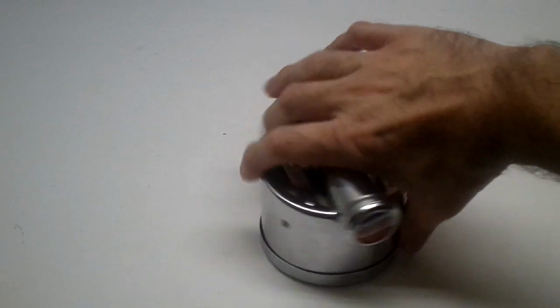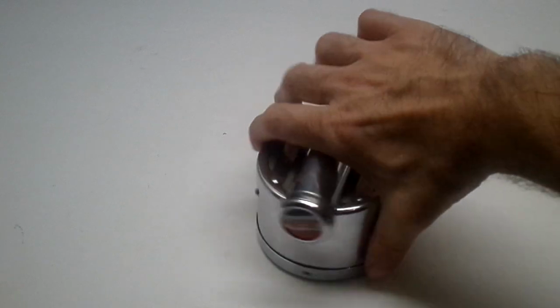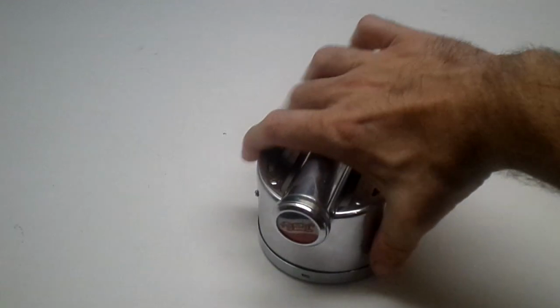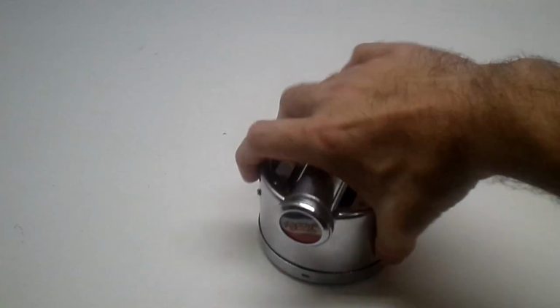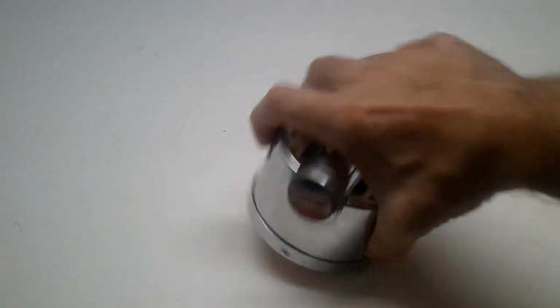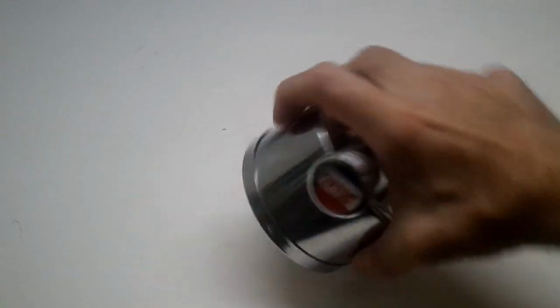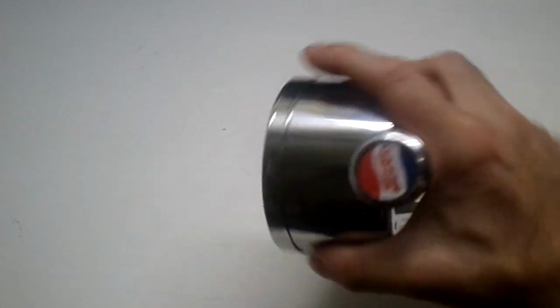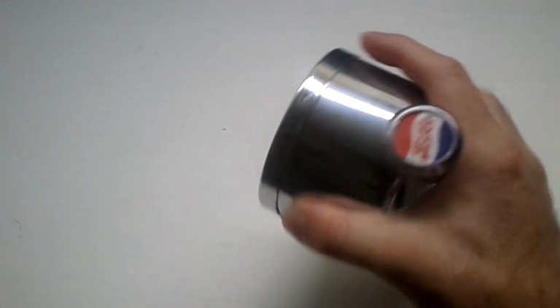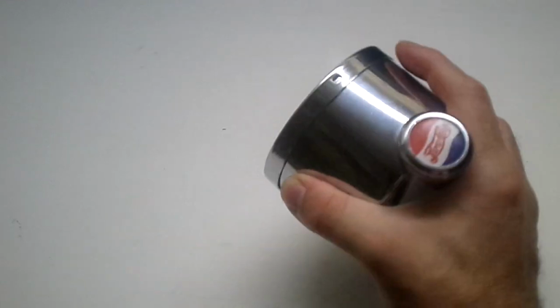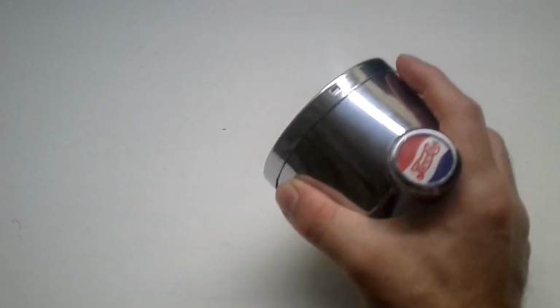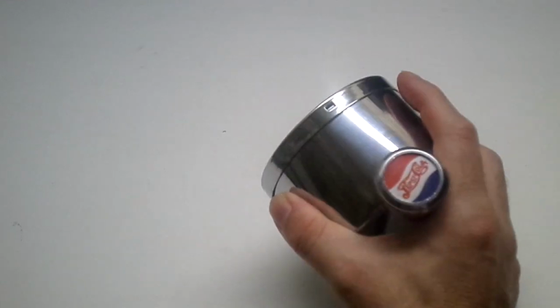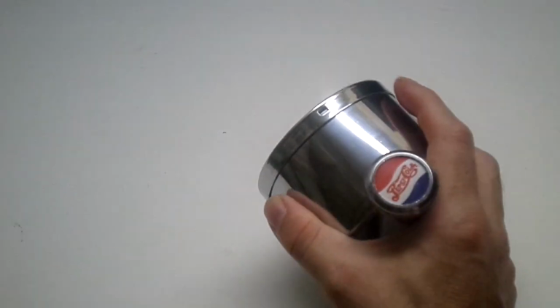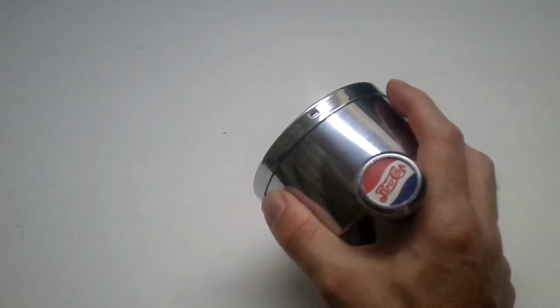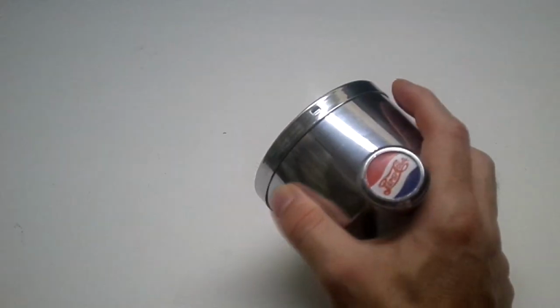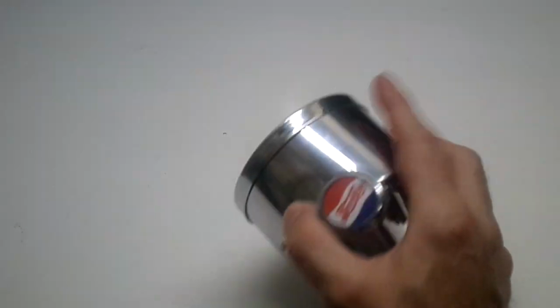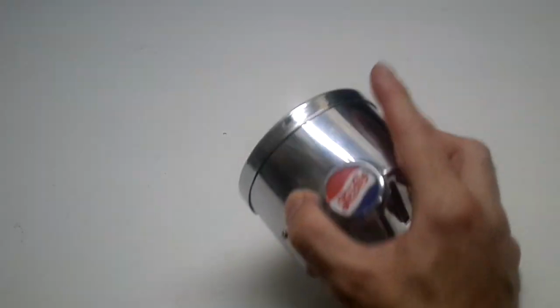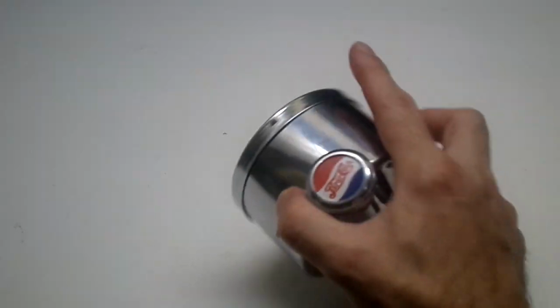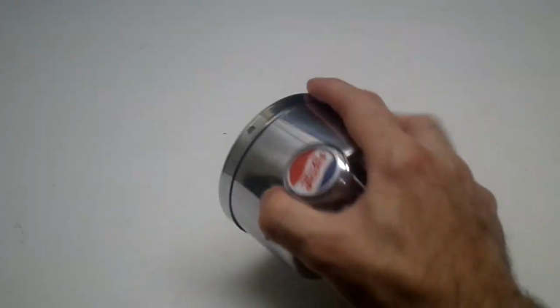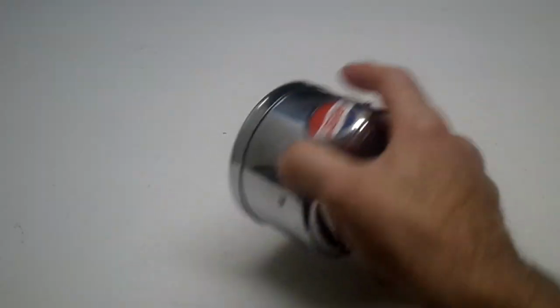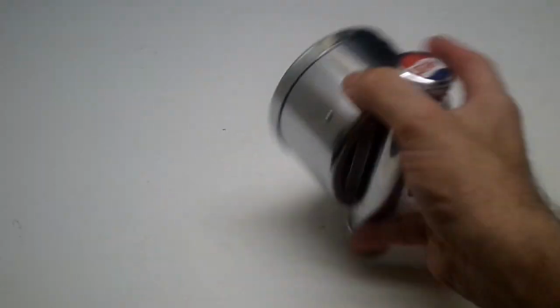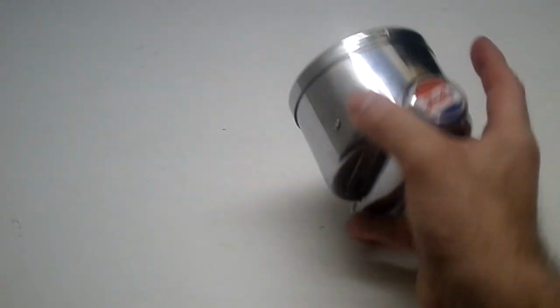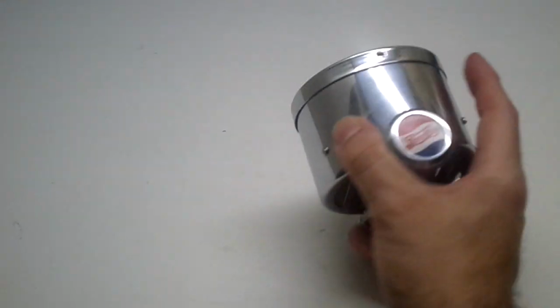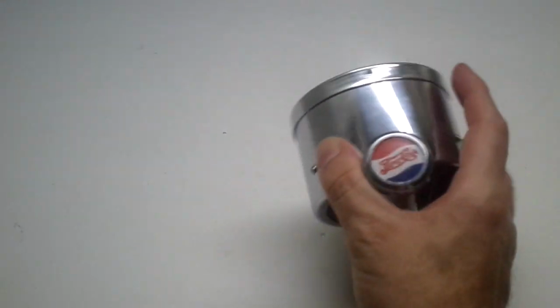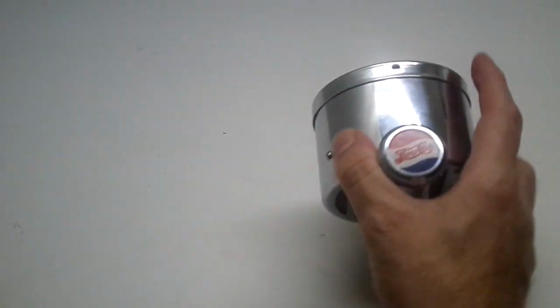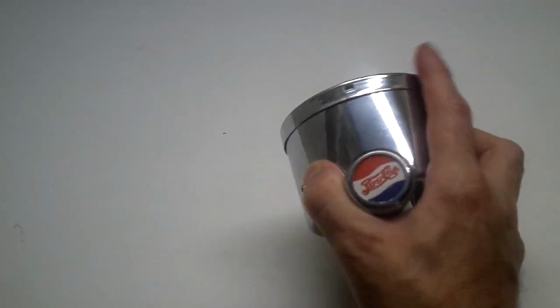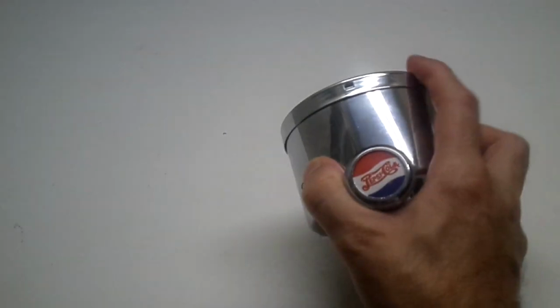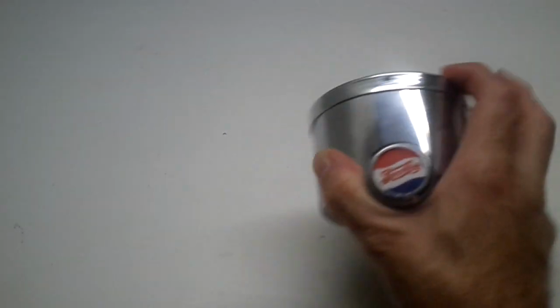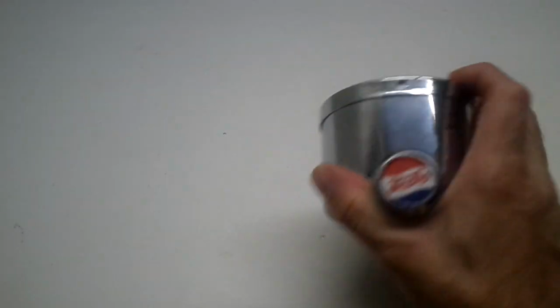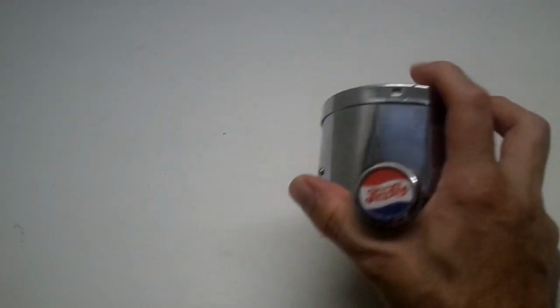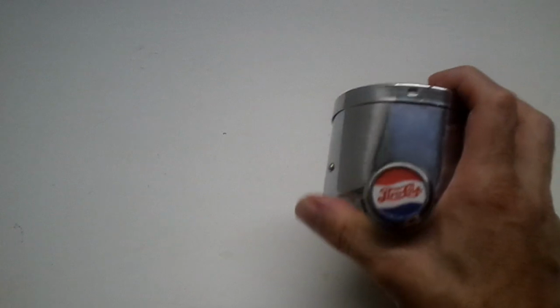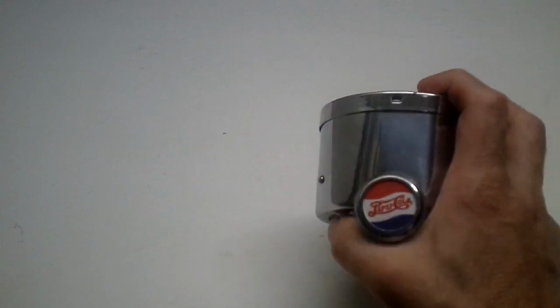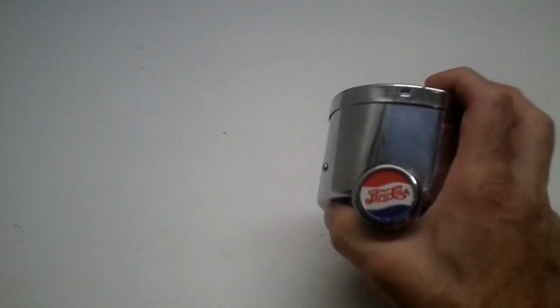You have this logo right here on top, and another Pepsi Cola logo on top here.